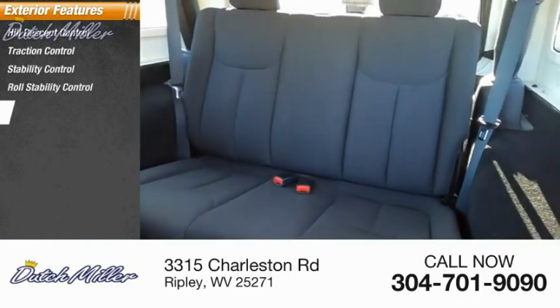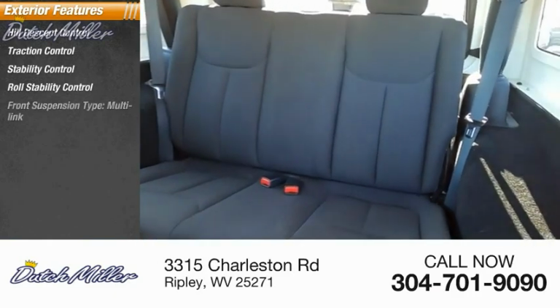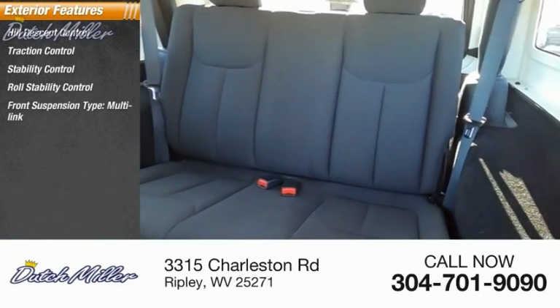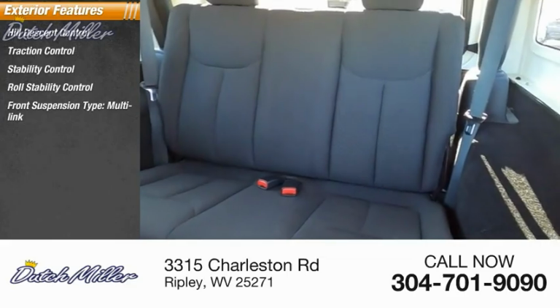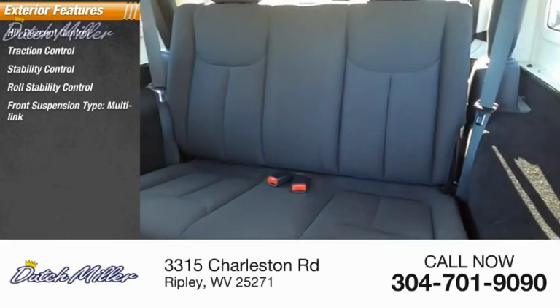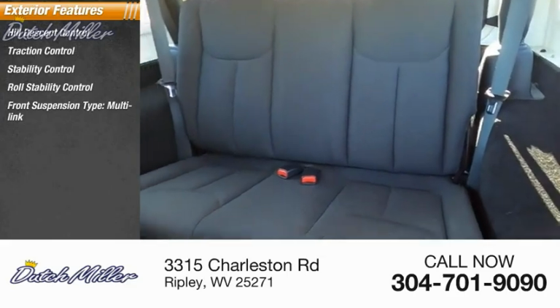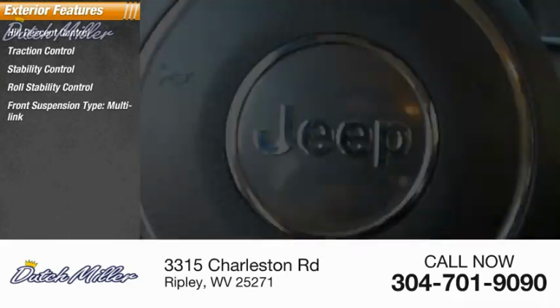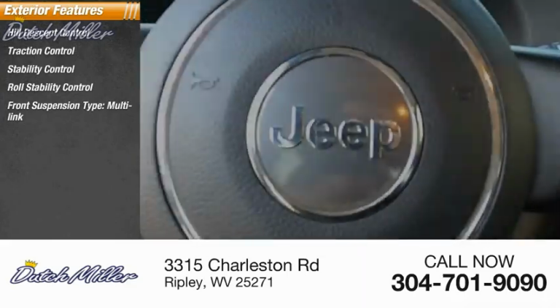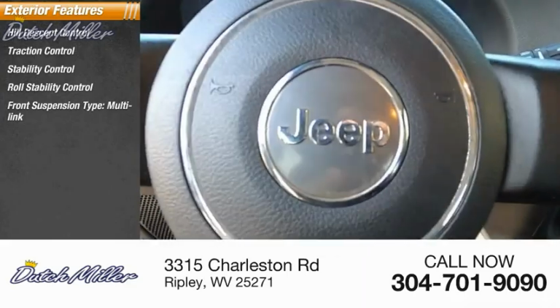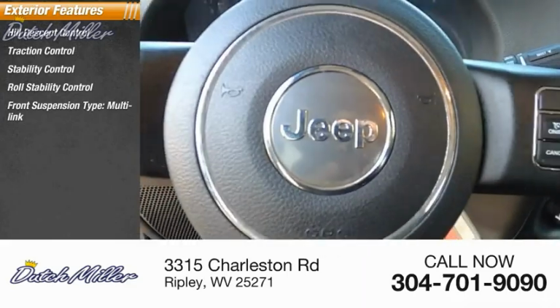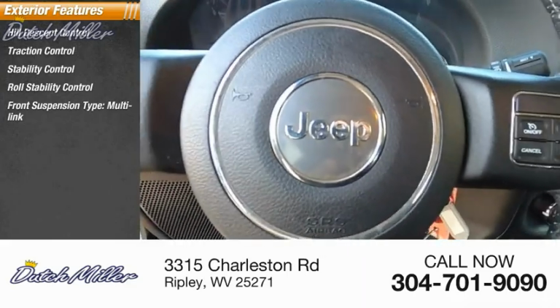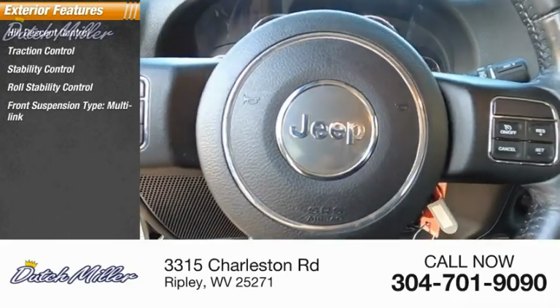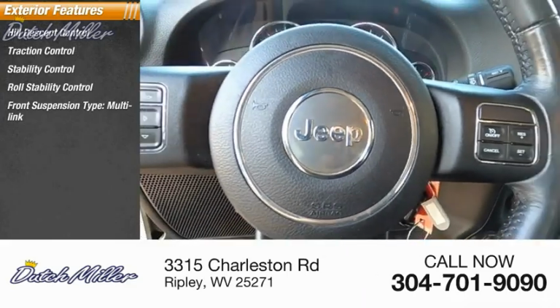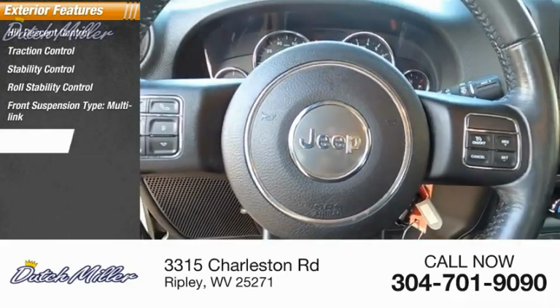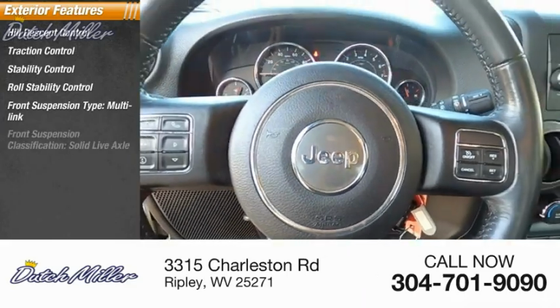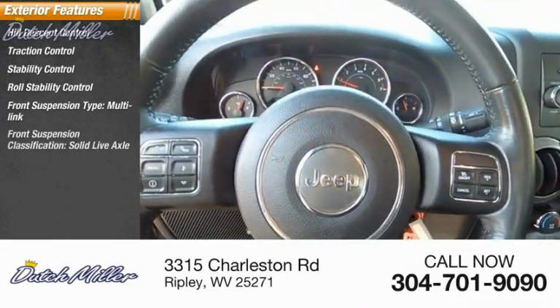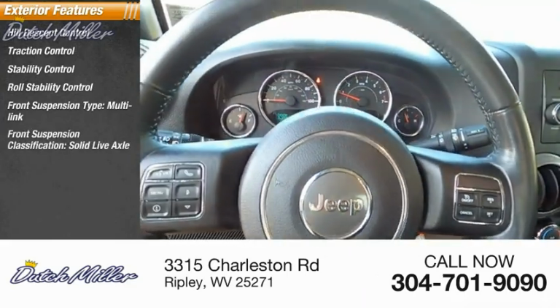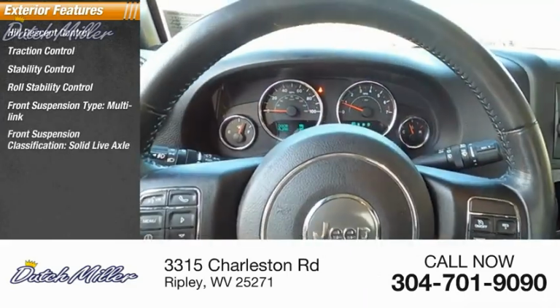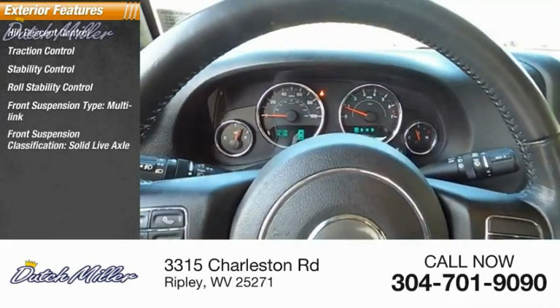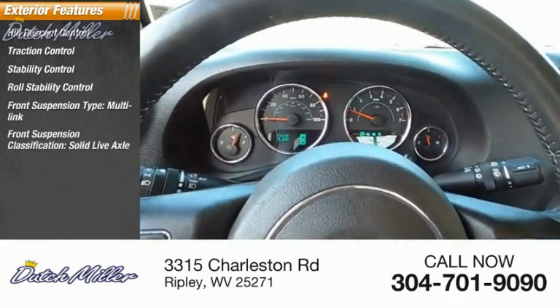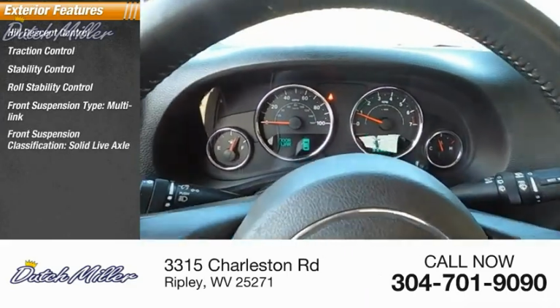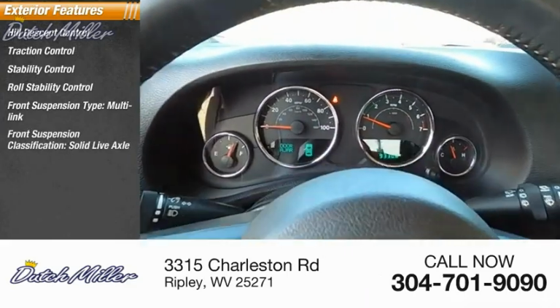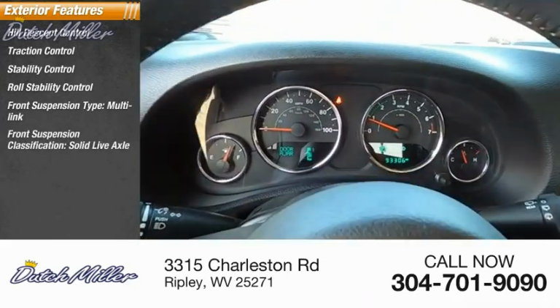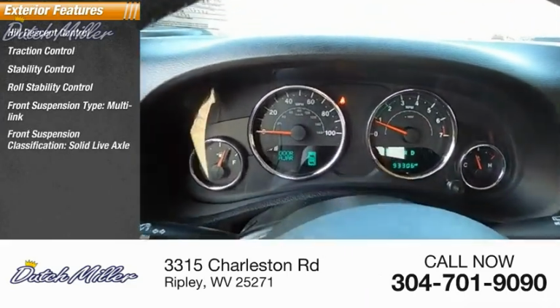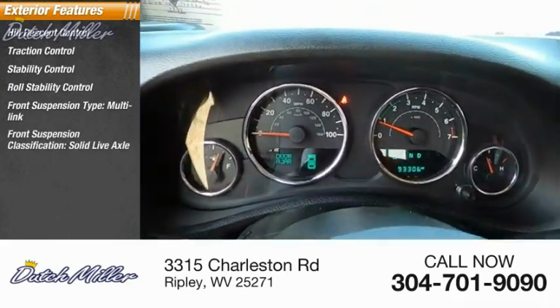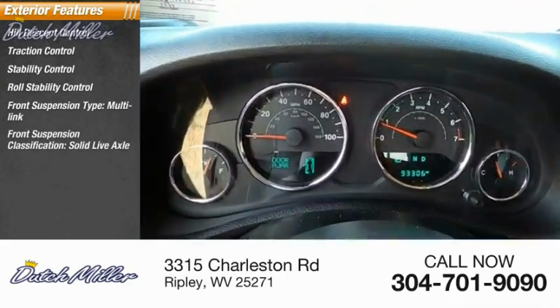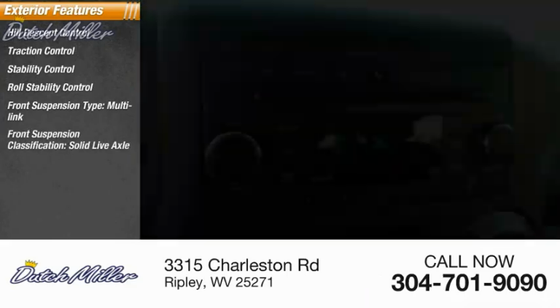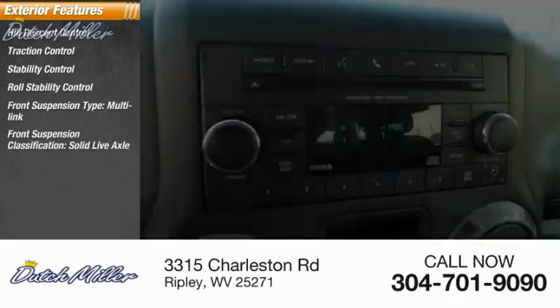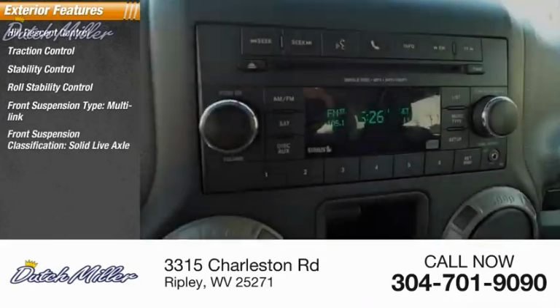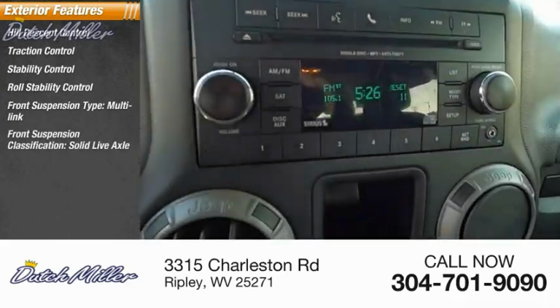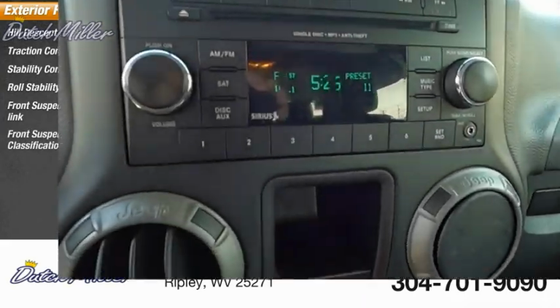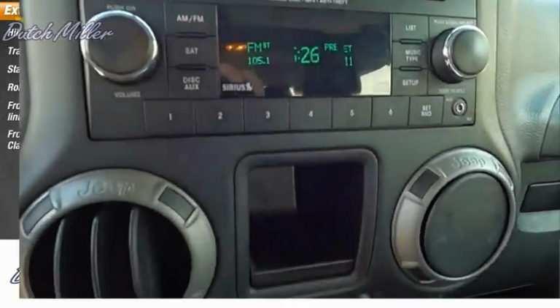Front Suspension Type. Front Suspension Classification: Solid Live Axle.